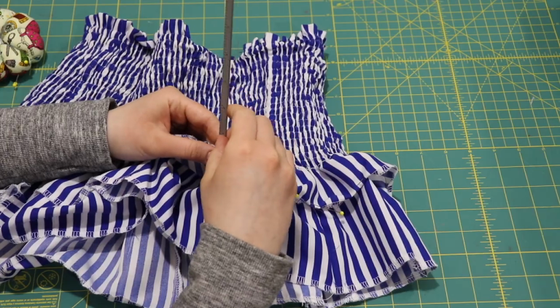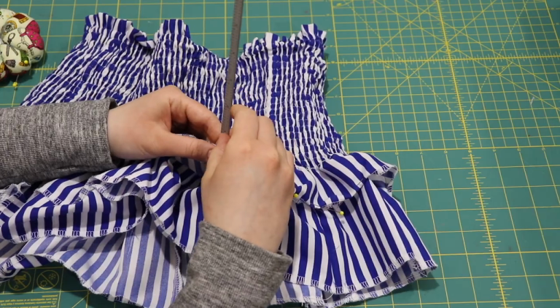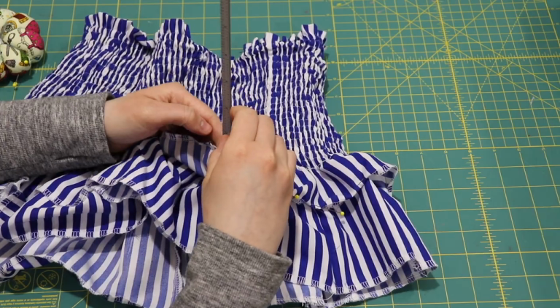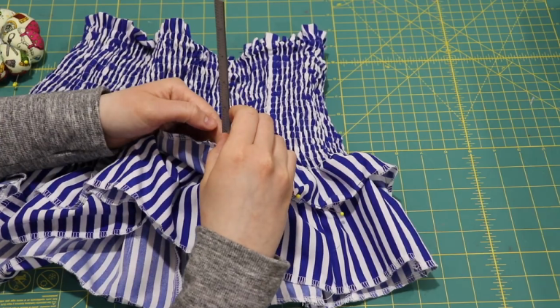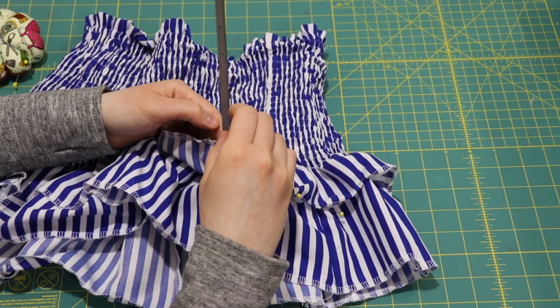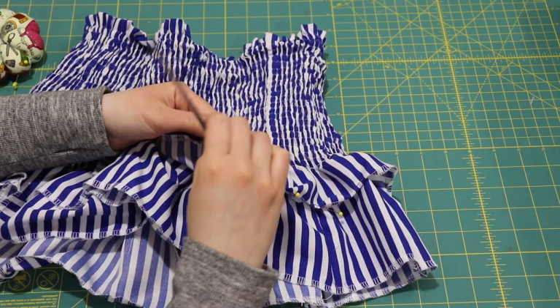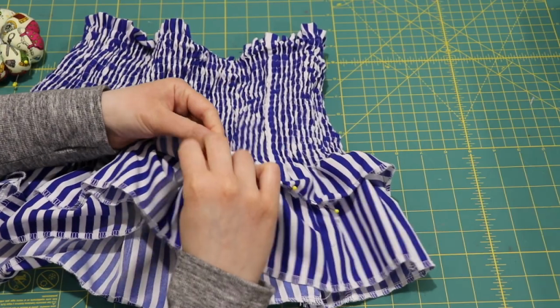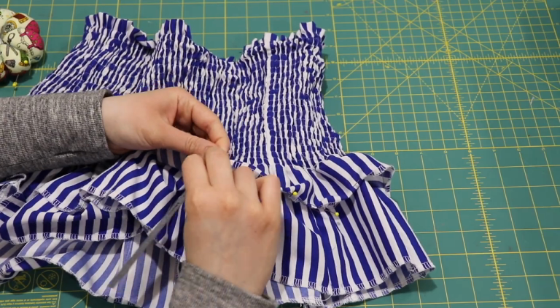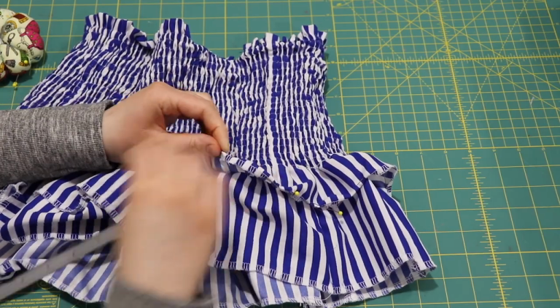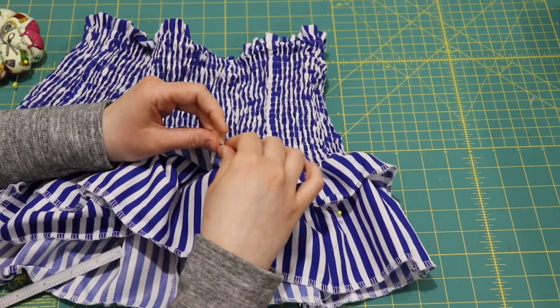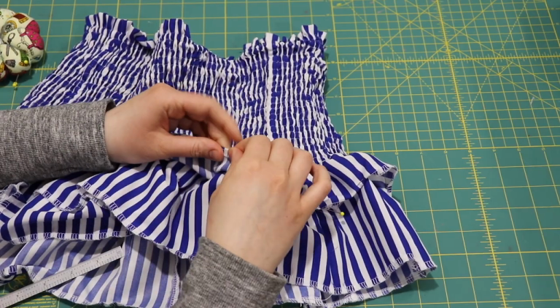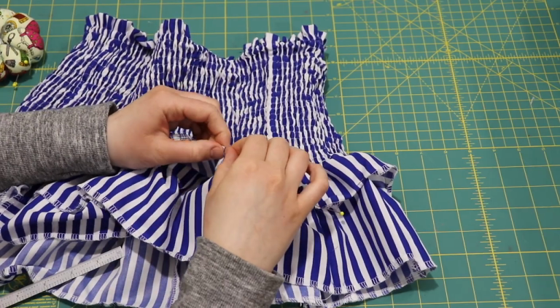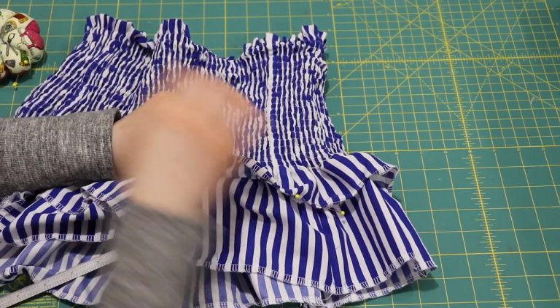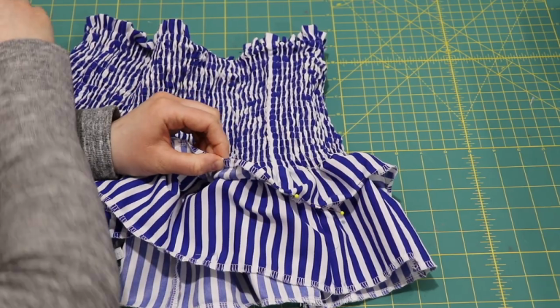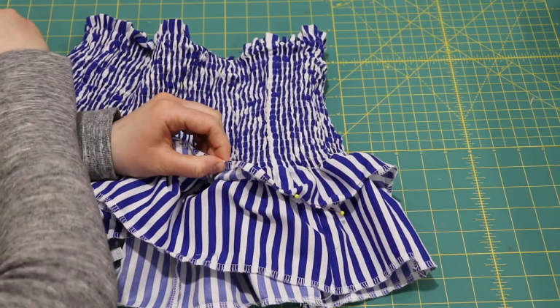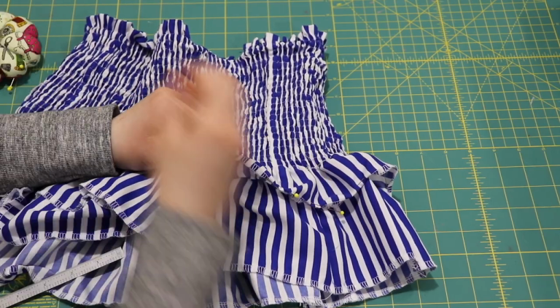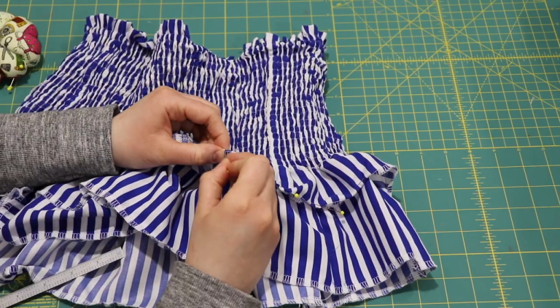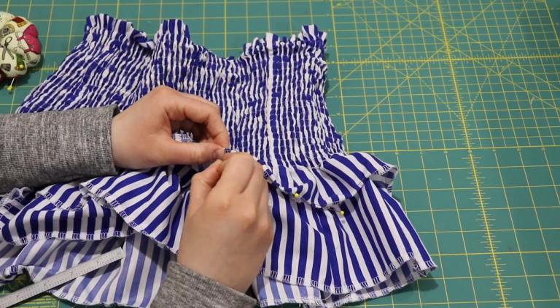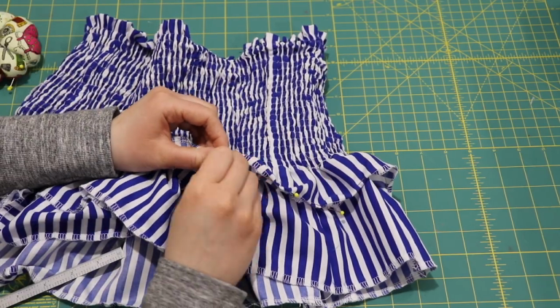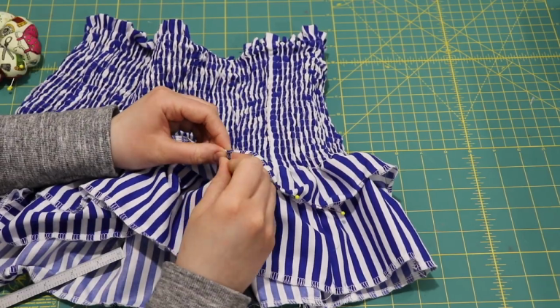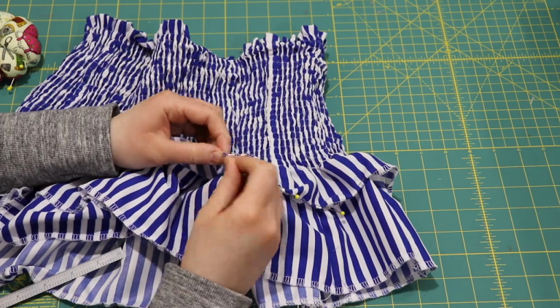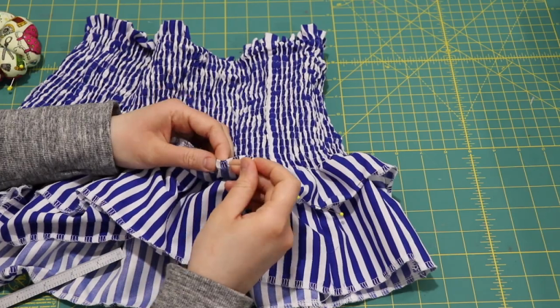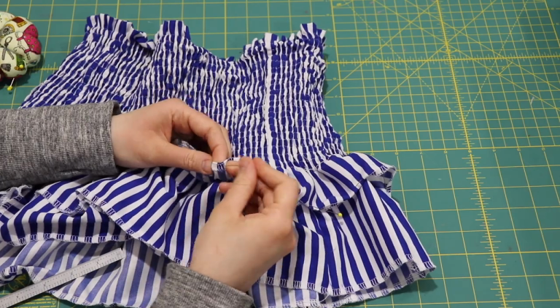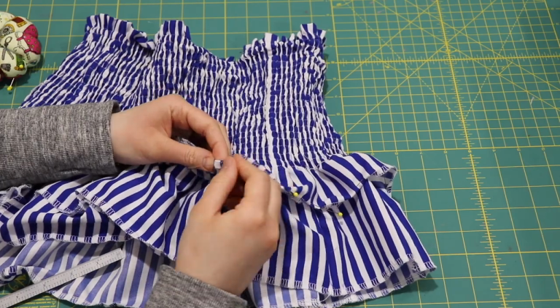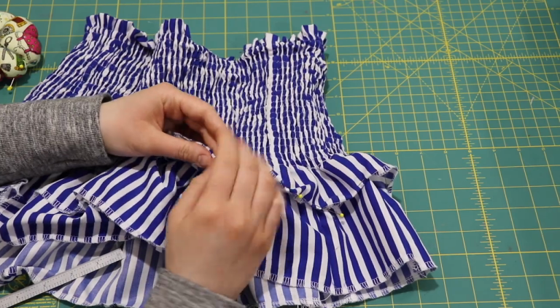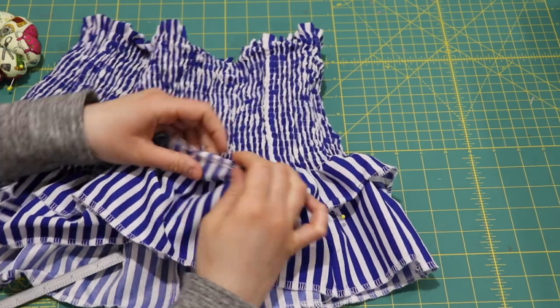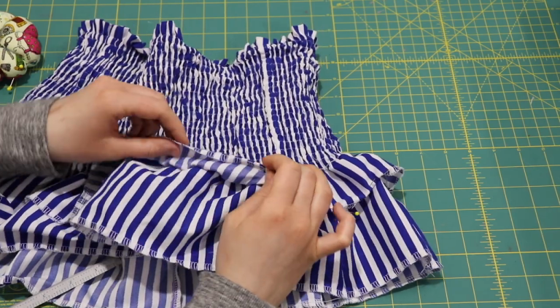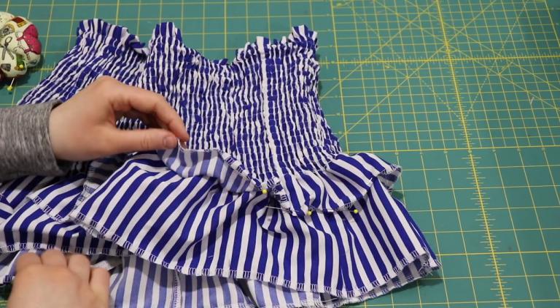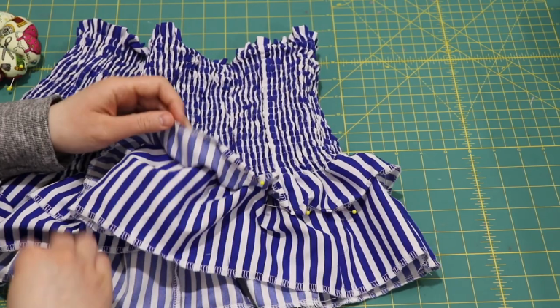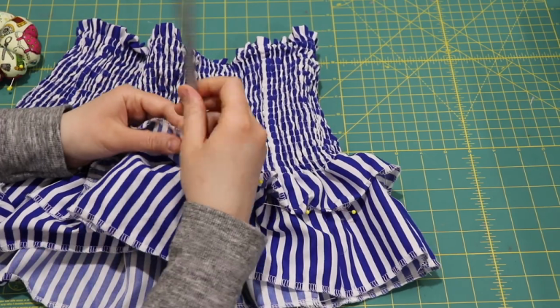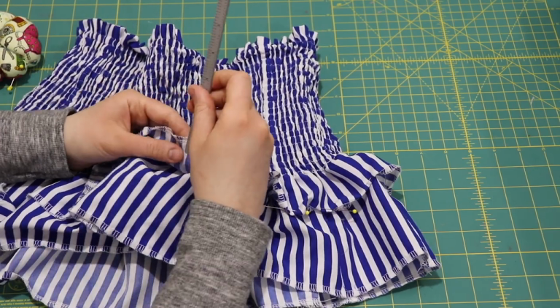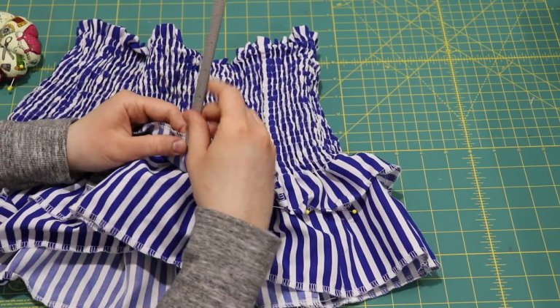Next I finish the hem on both the top and bottom ruffle by turning the fabric over one quarter of an inch and topstitching it down.